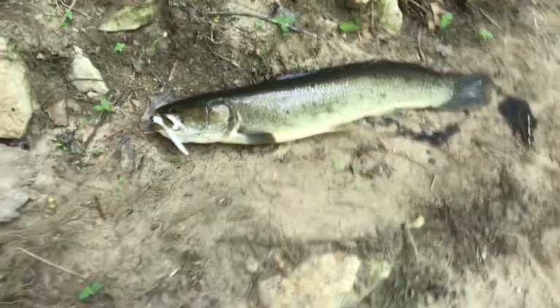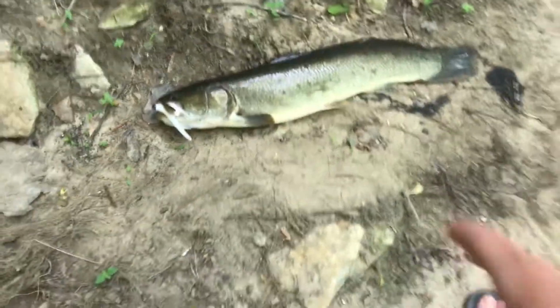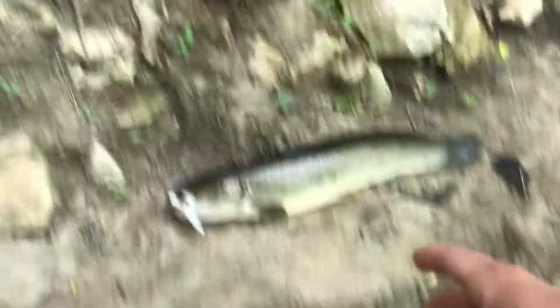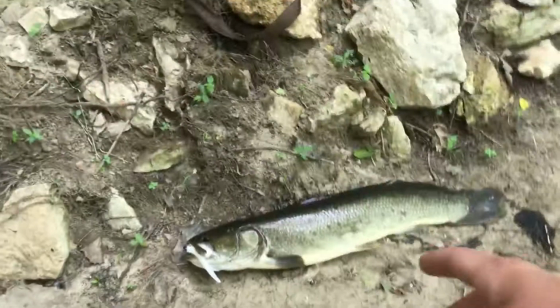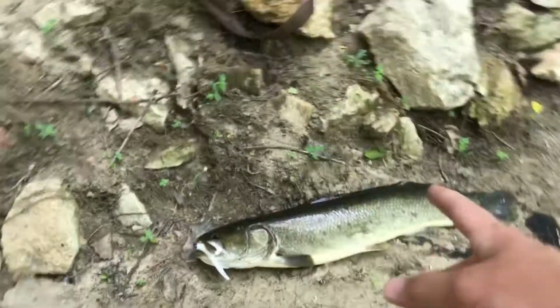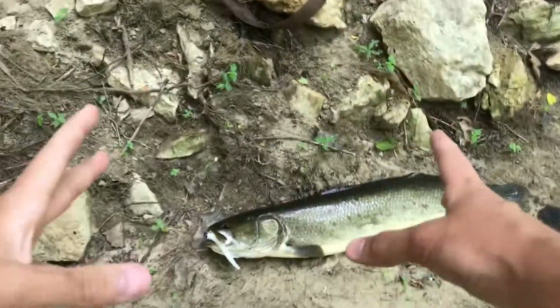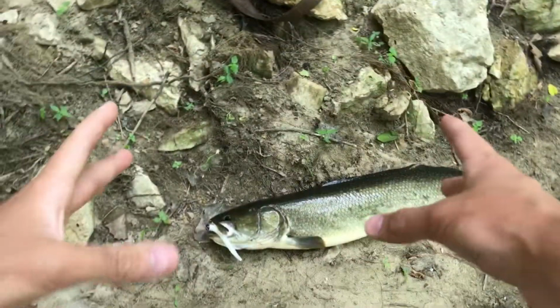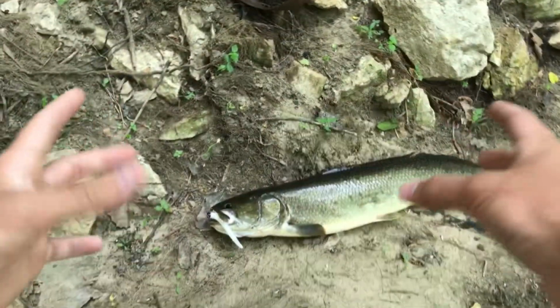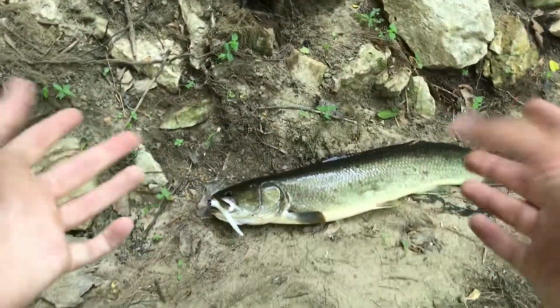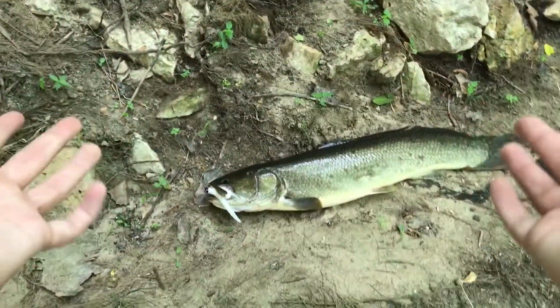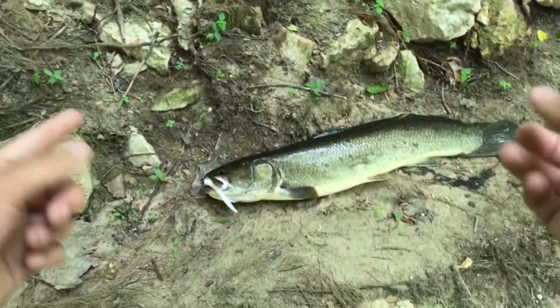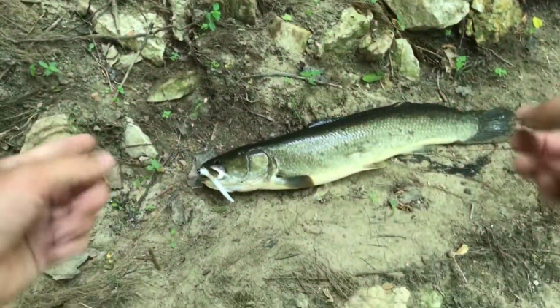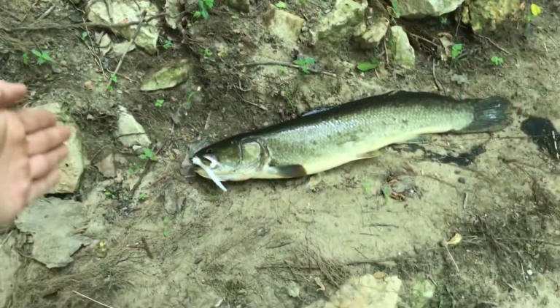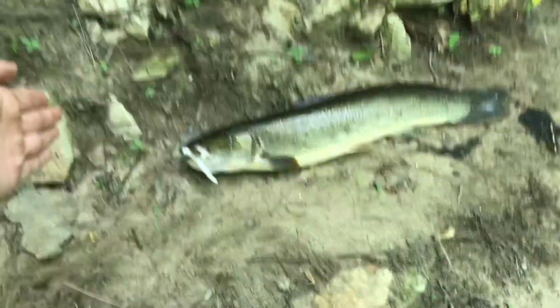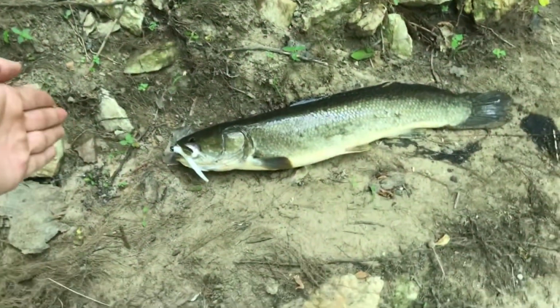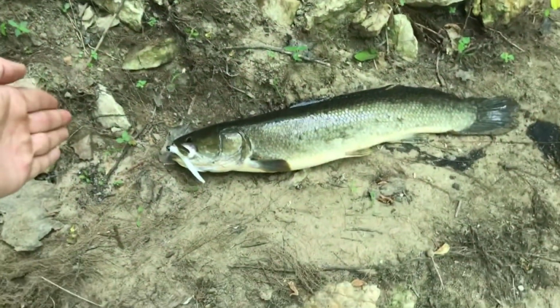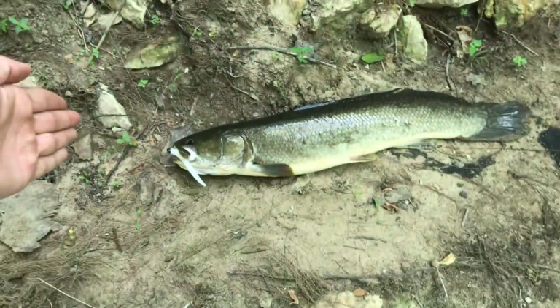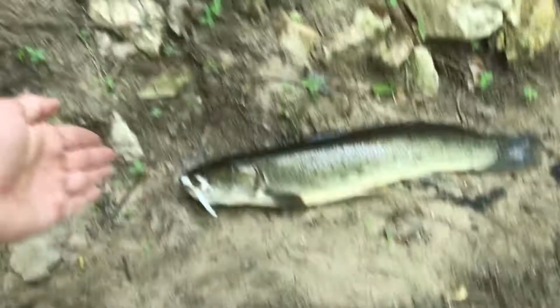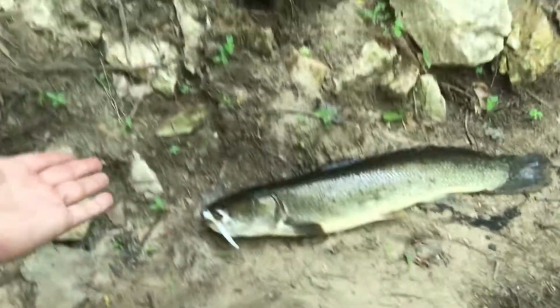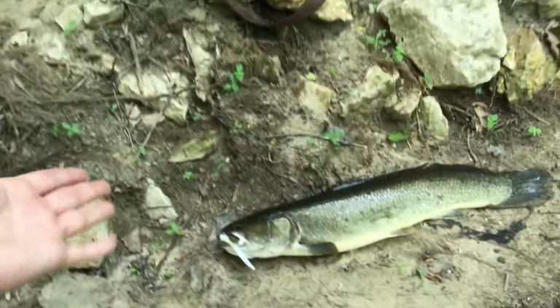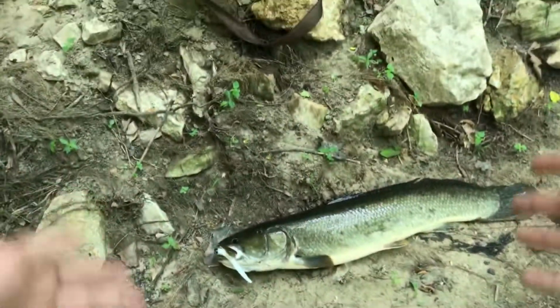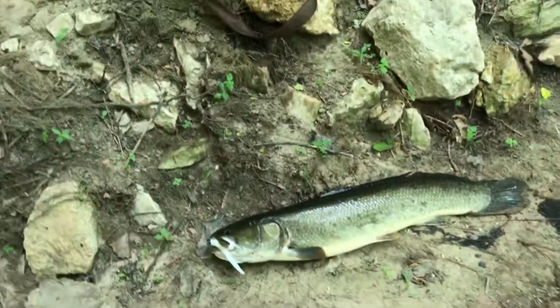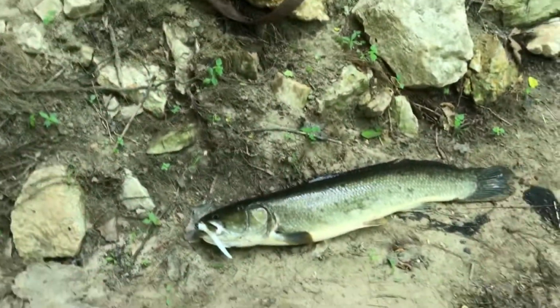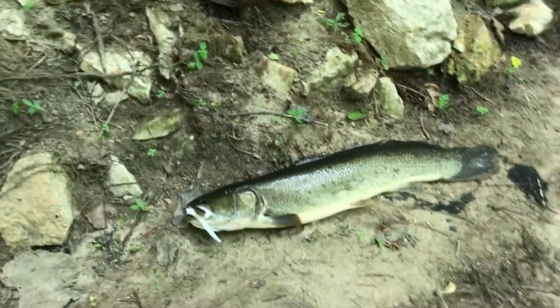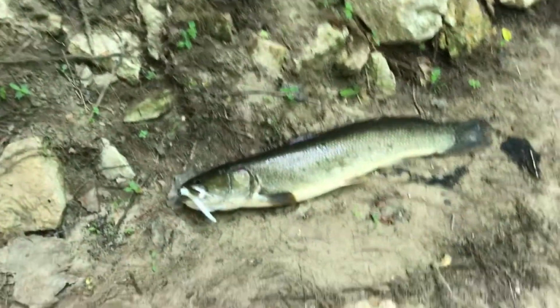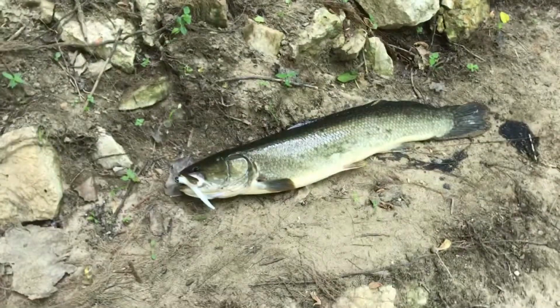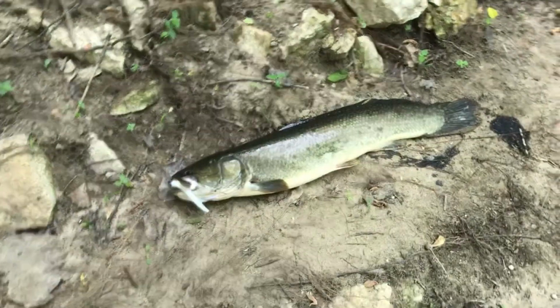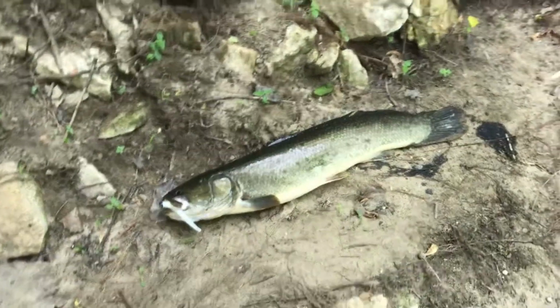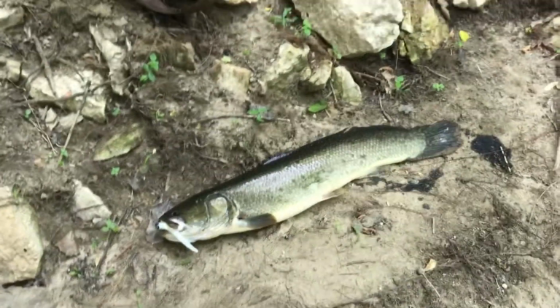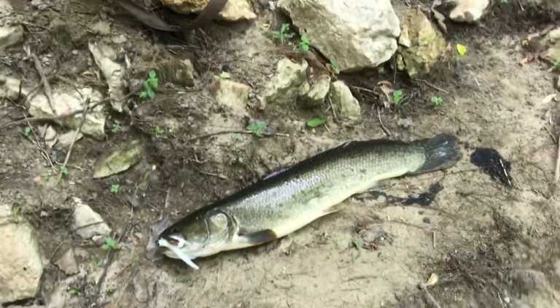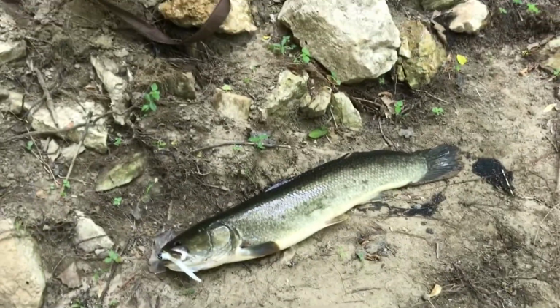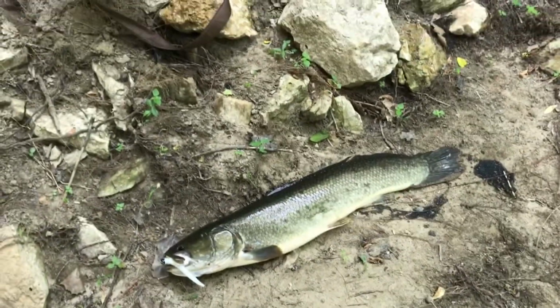Nice fish, probably about 25, 25 to 30 inches, somewhere in that range.